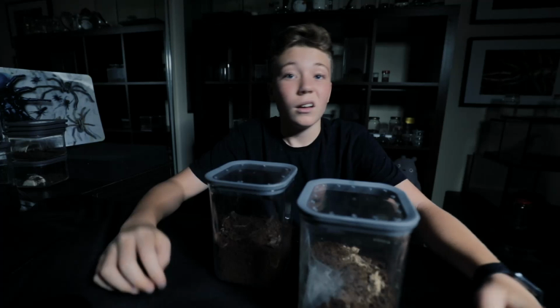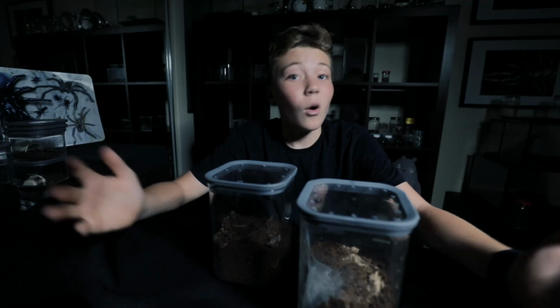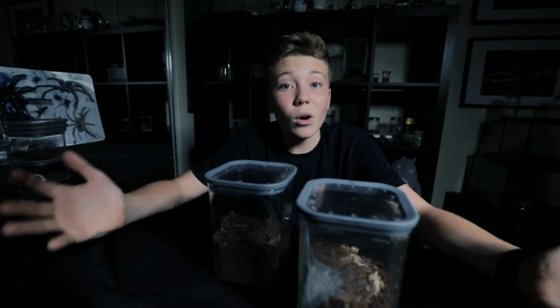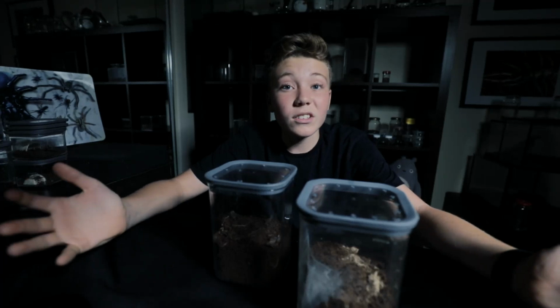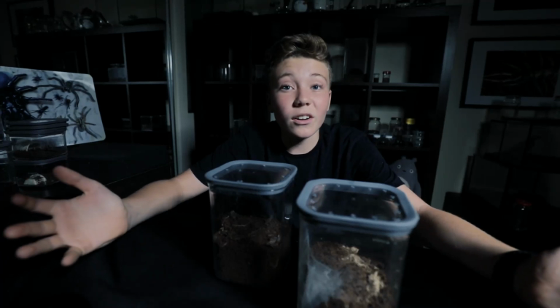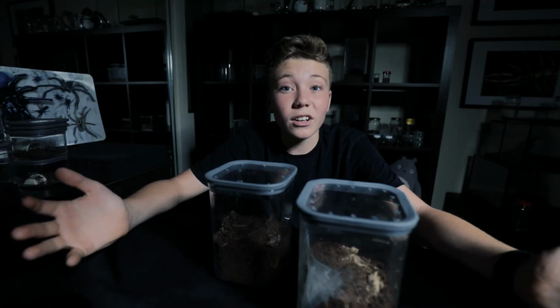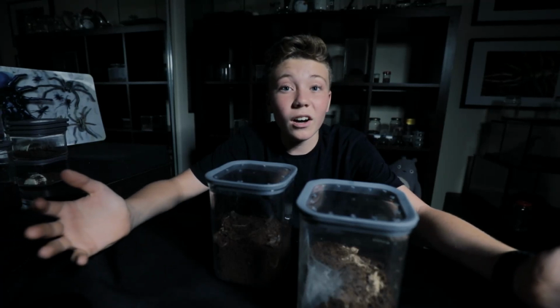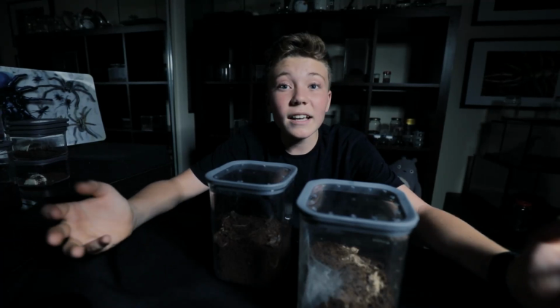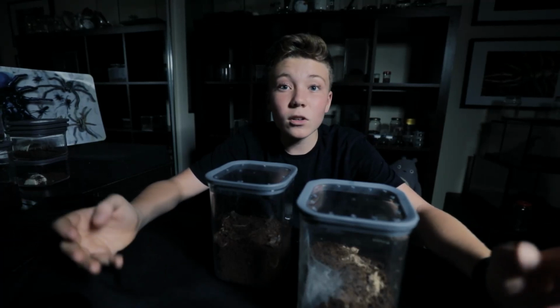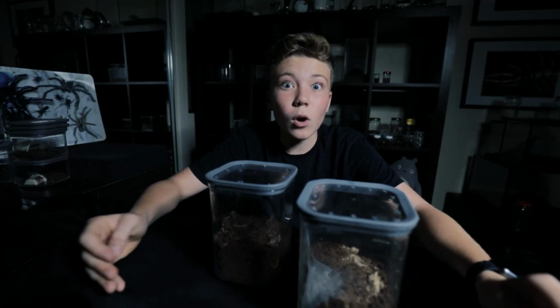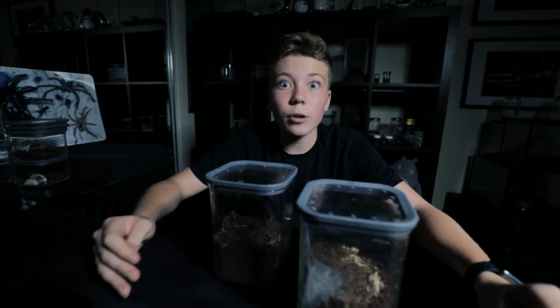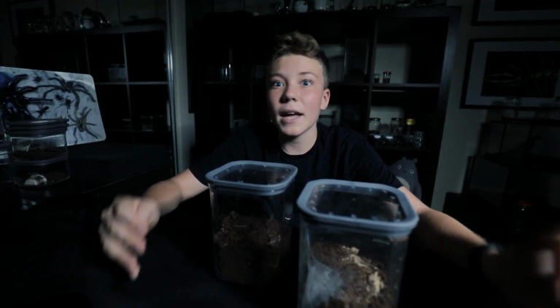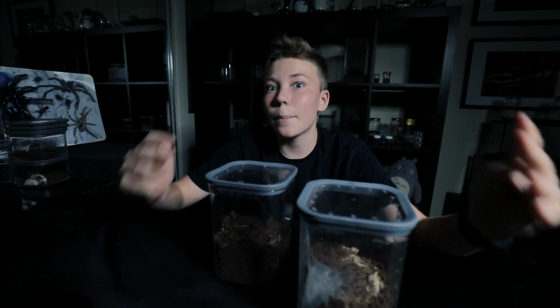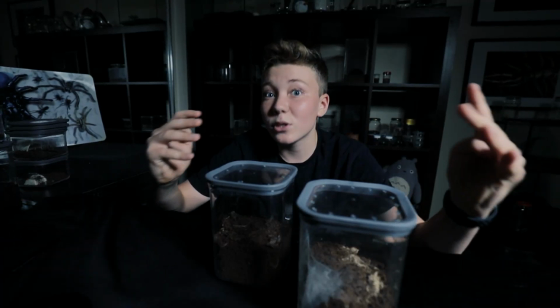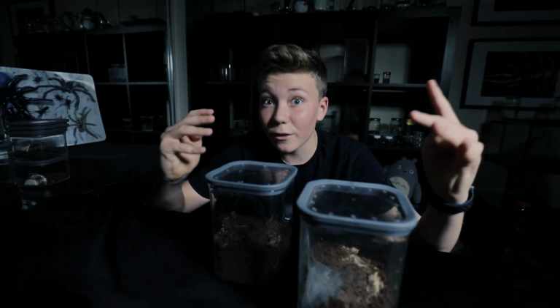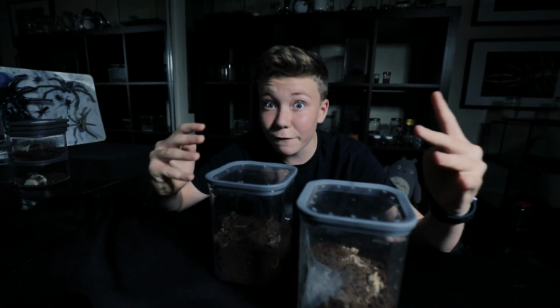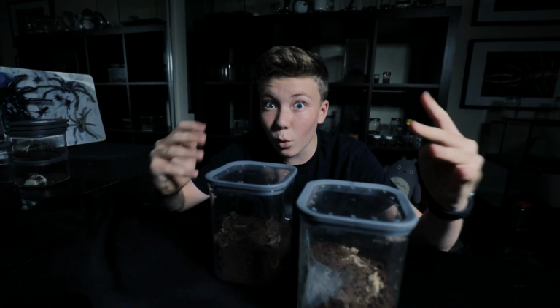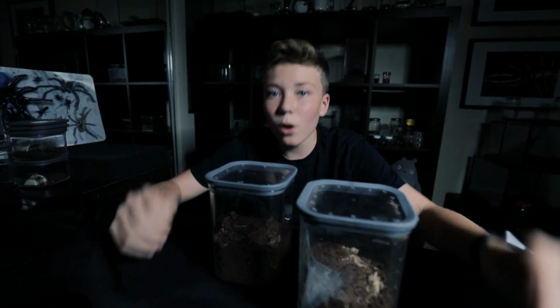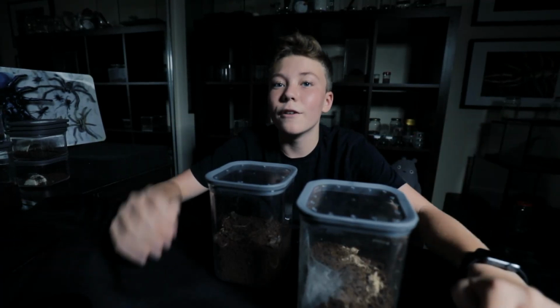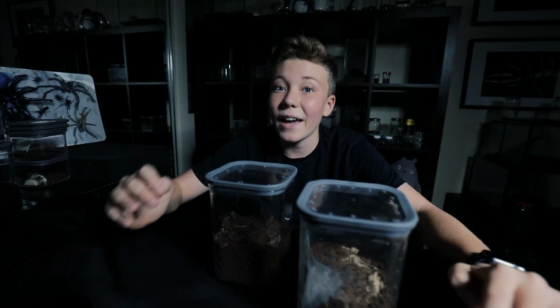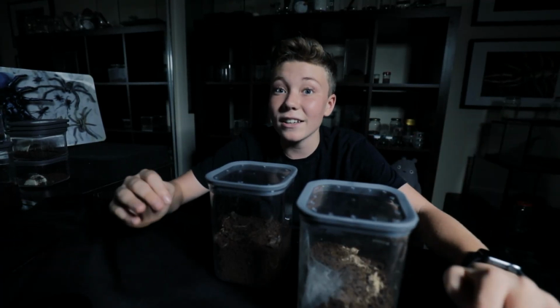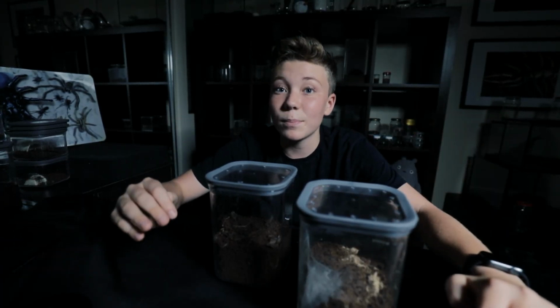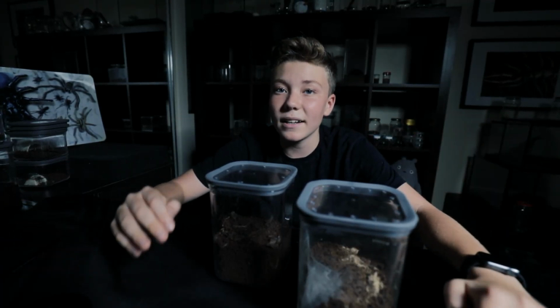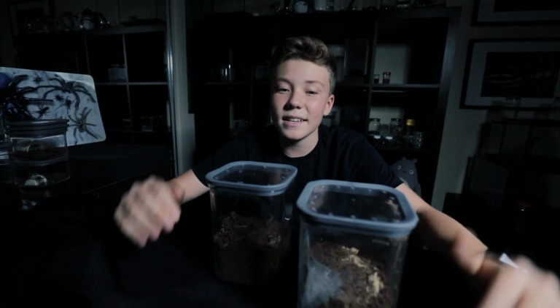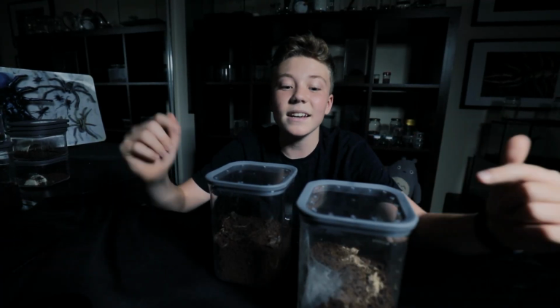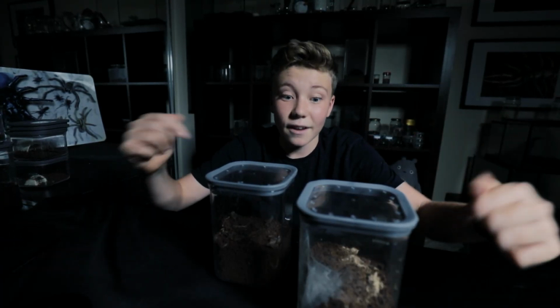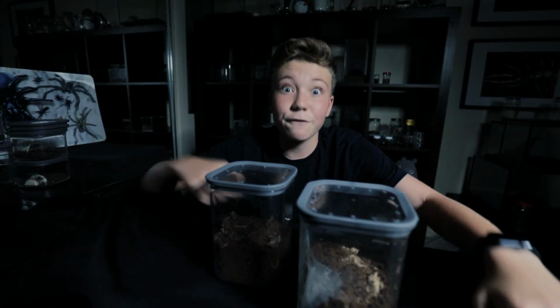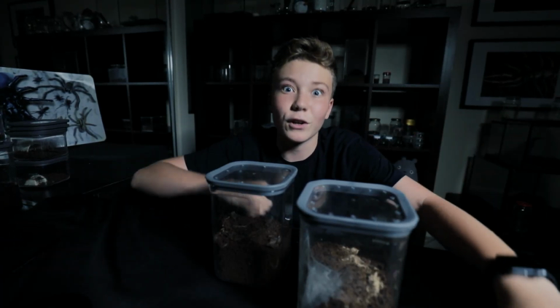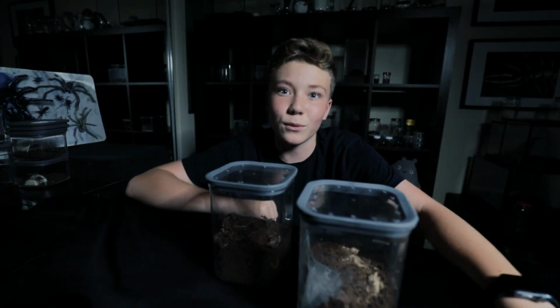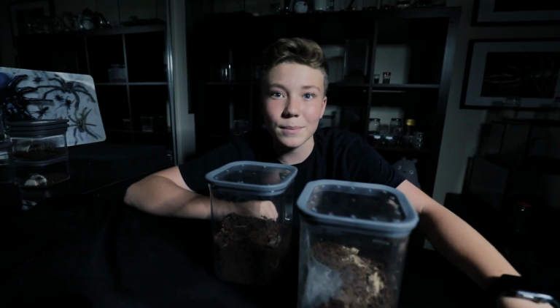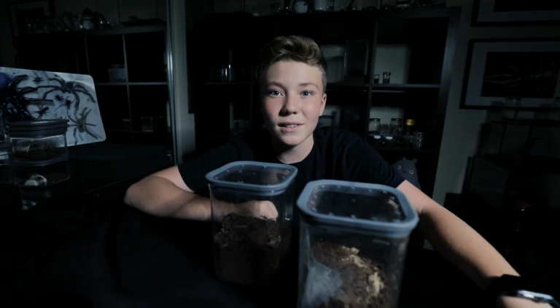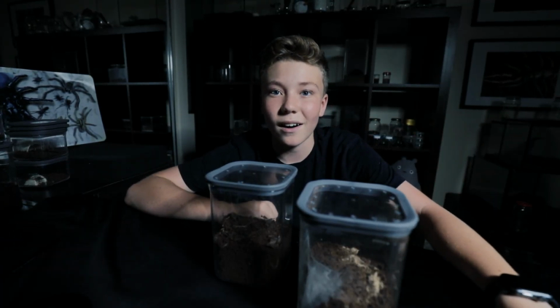What's going on guys? Welcome to episode 4 of How Spiders Eat - Funnelweb Star.